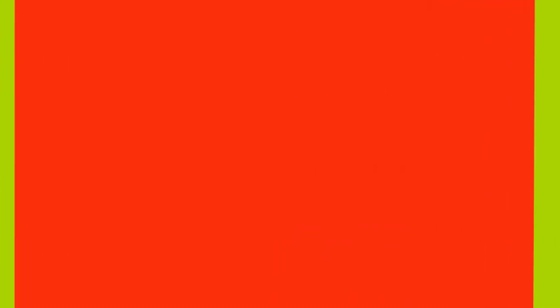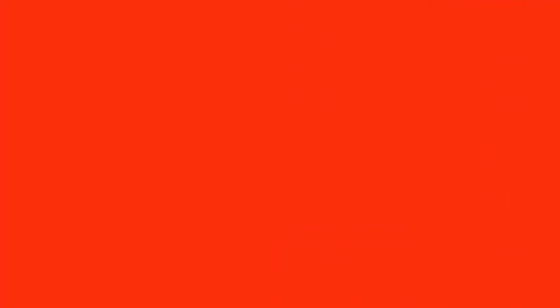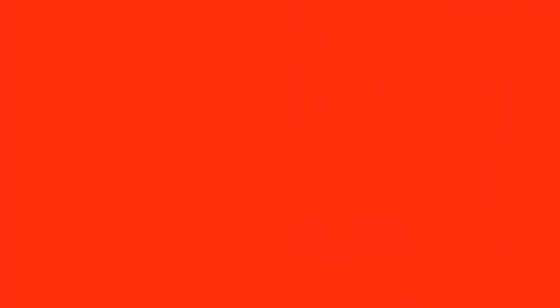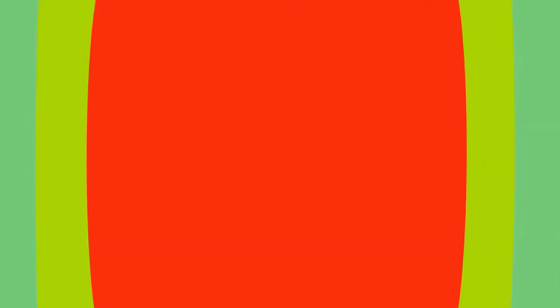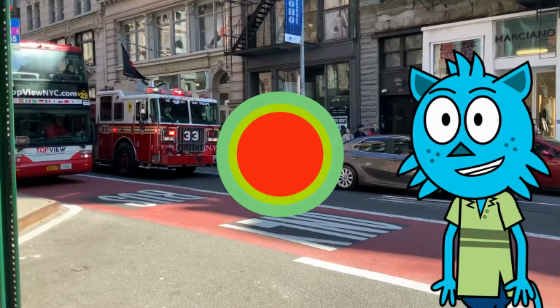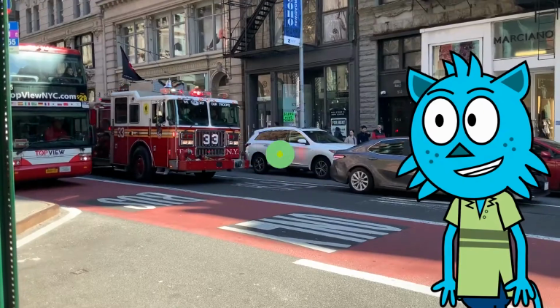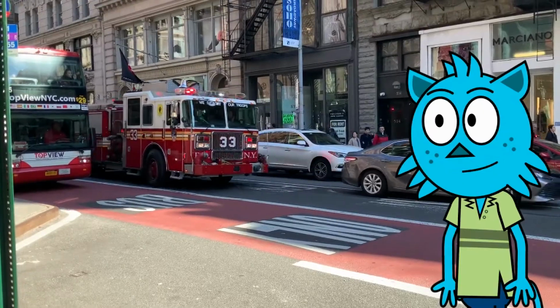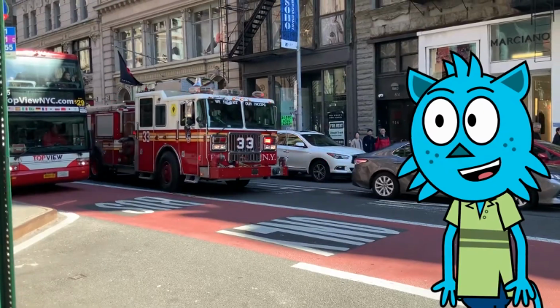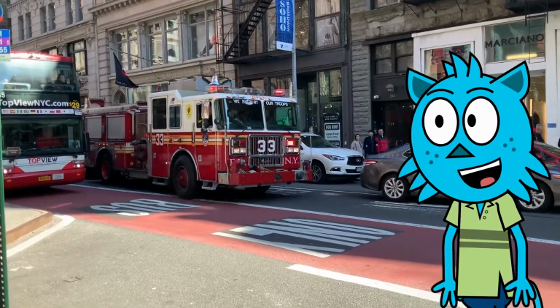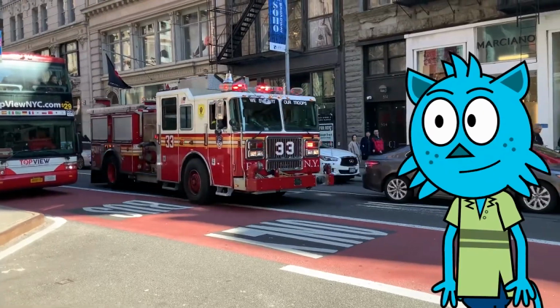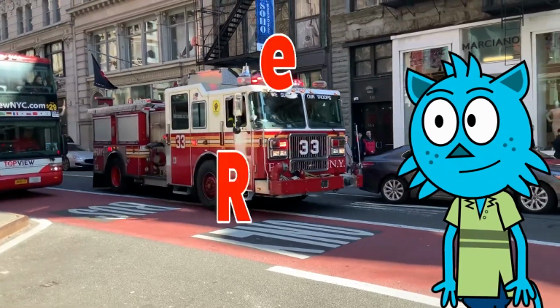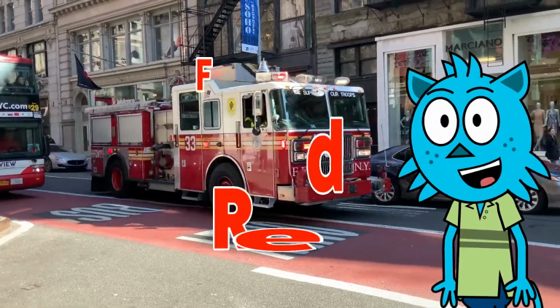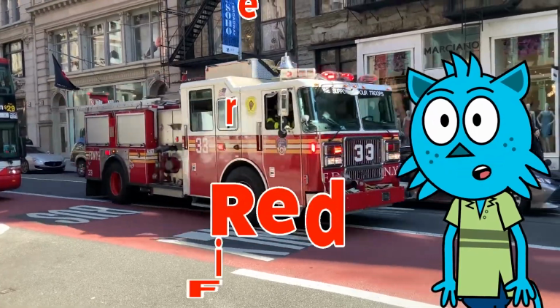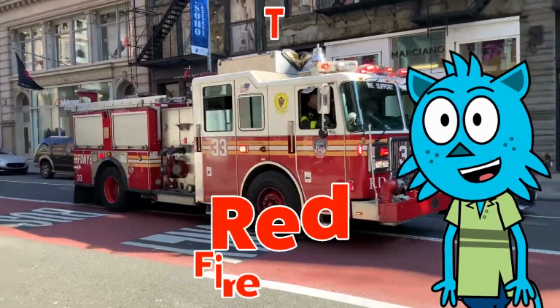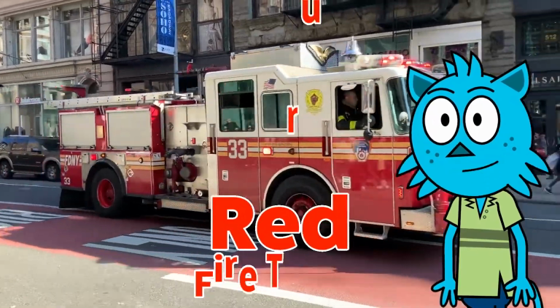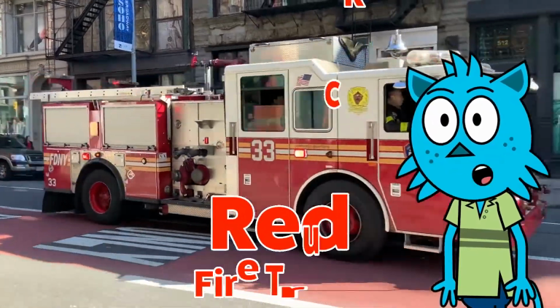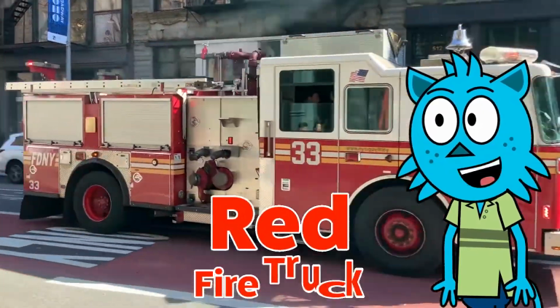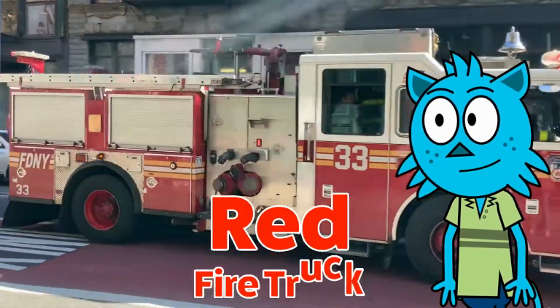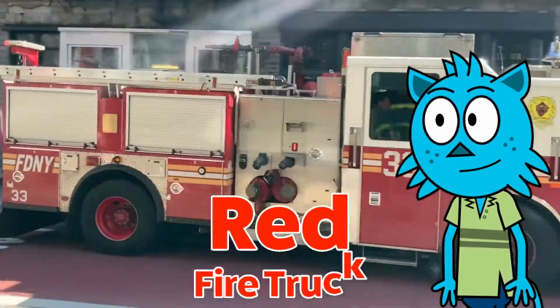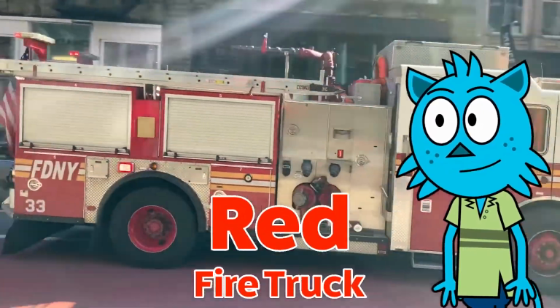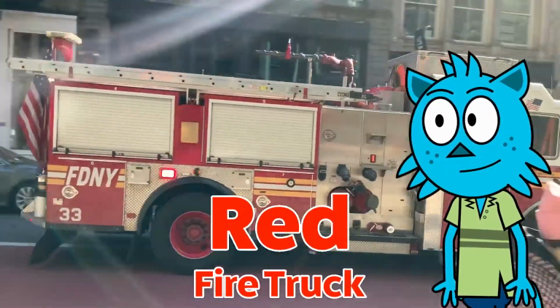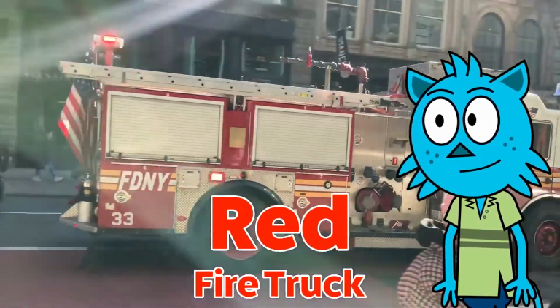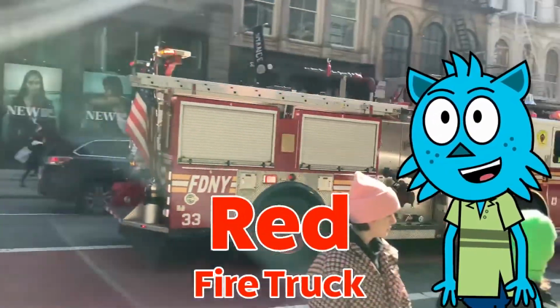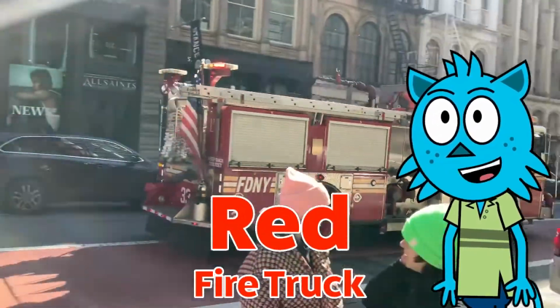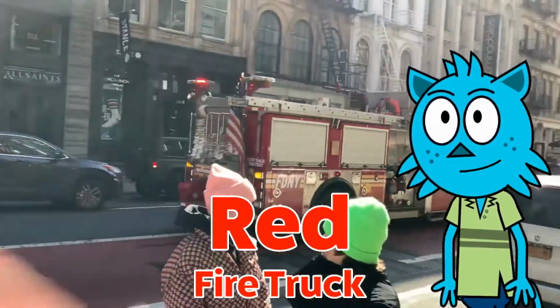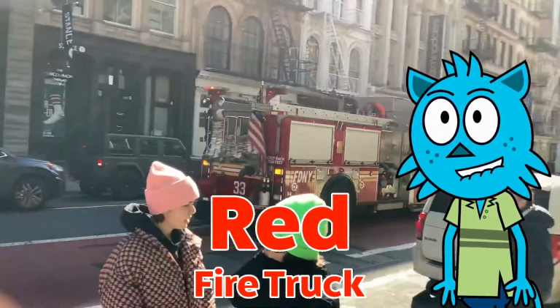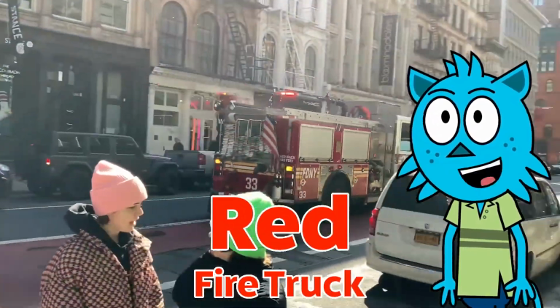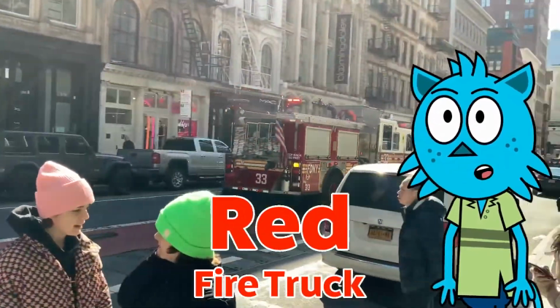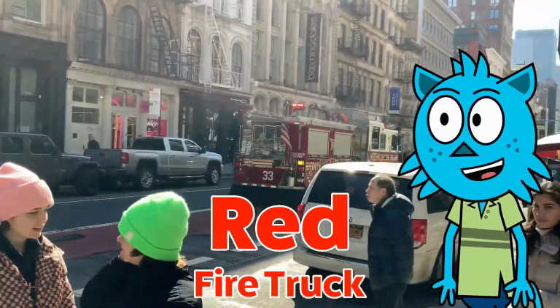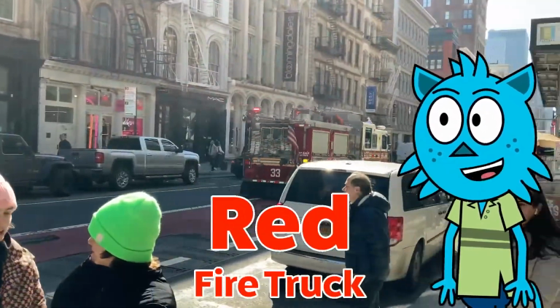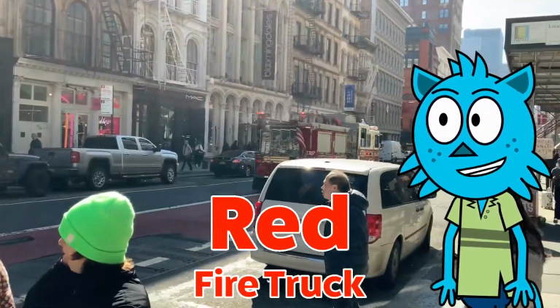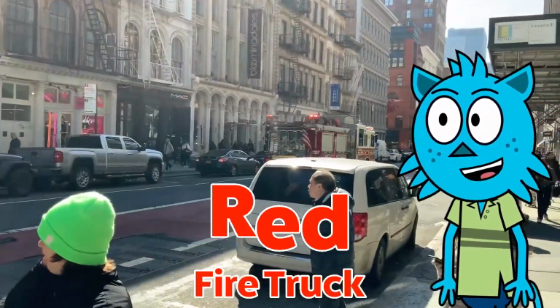Look at this red fire truck go by! Did you see a fire truck outside?